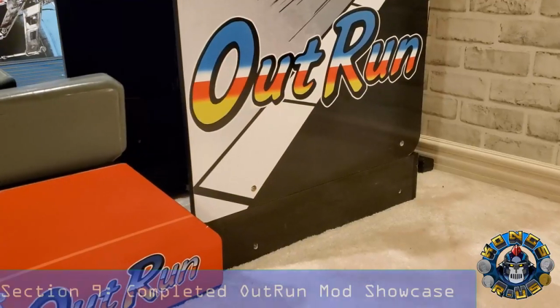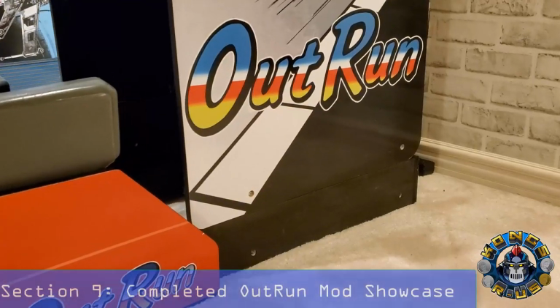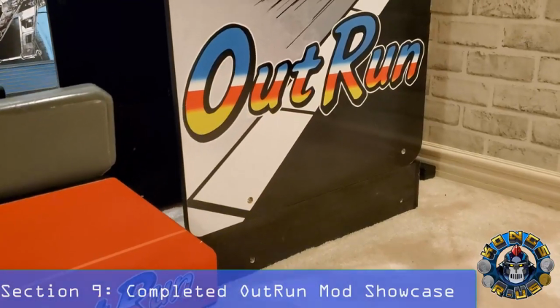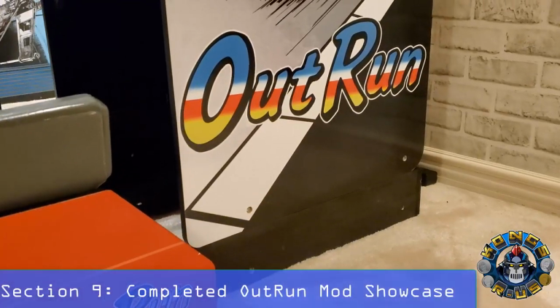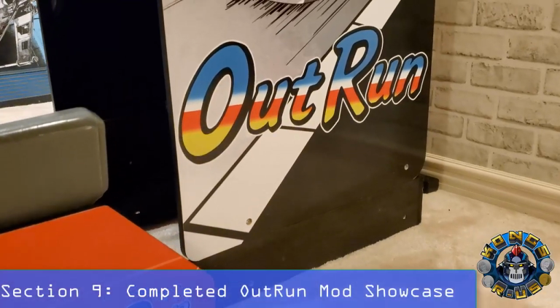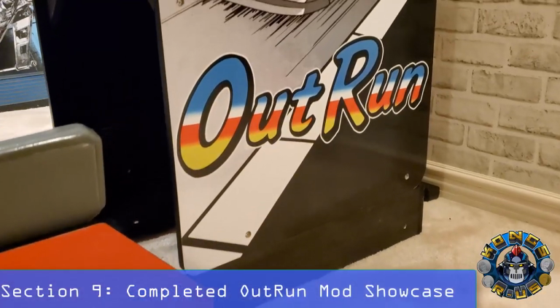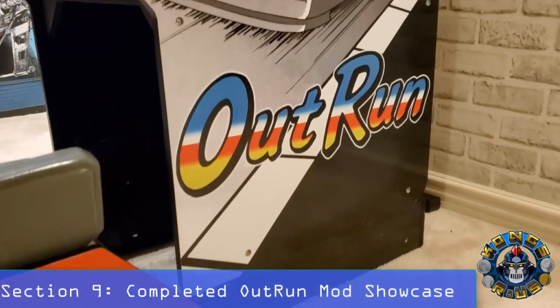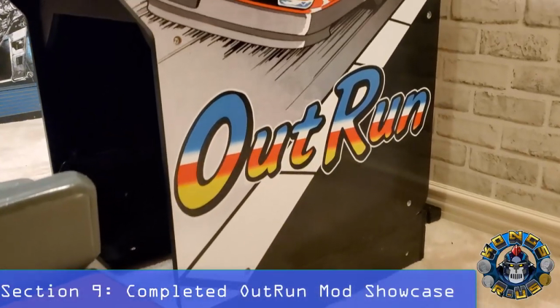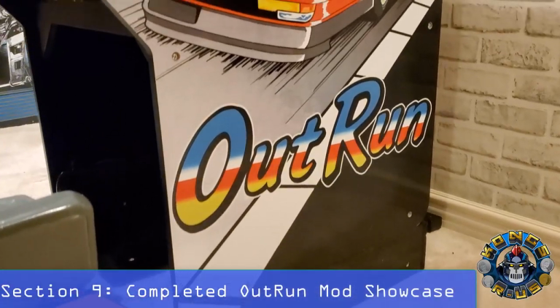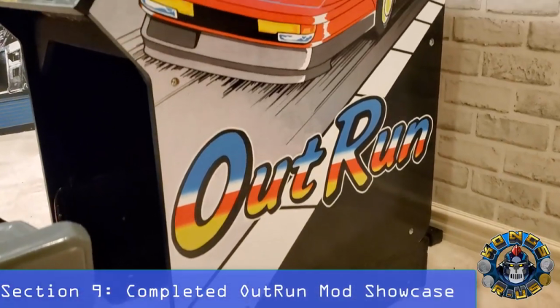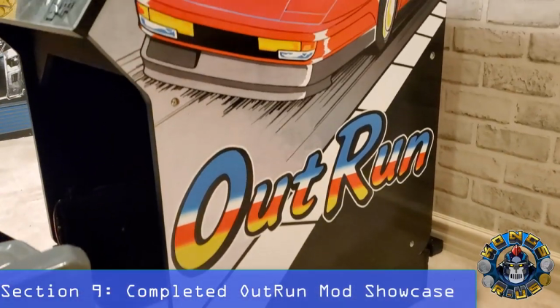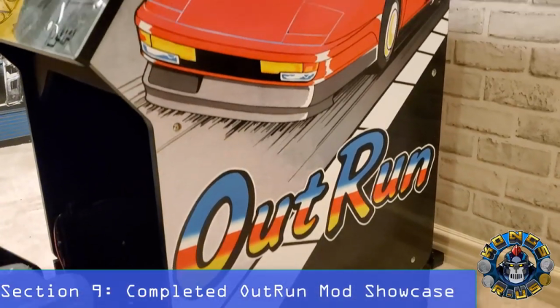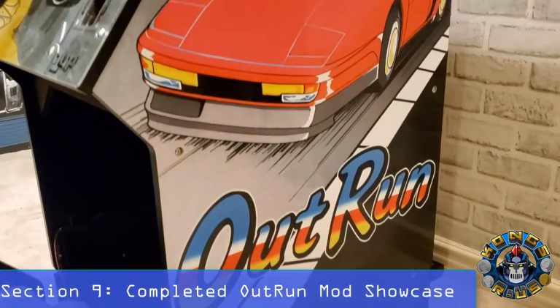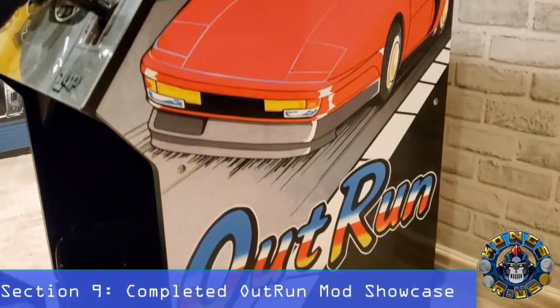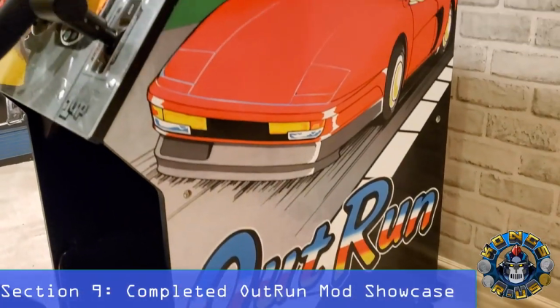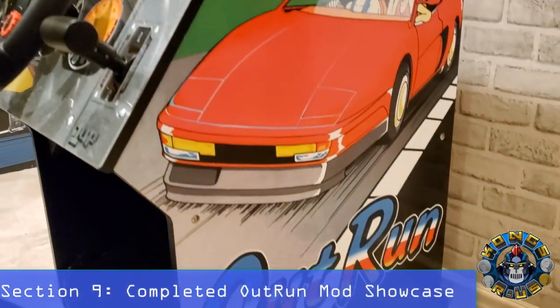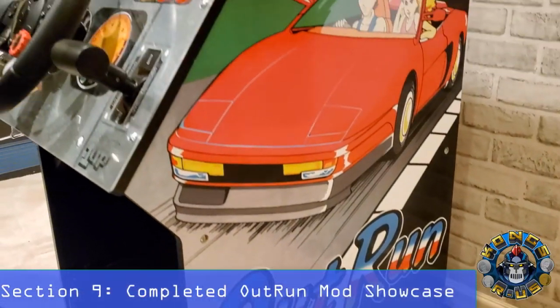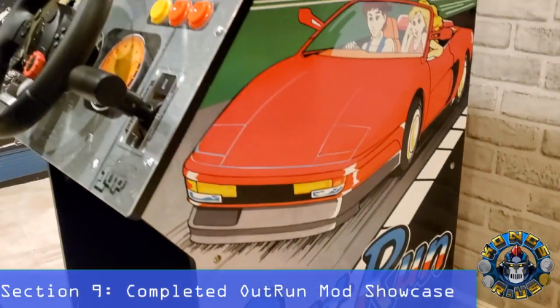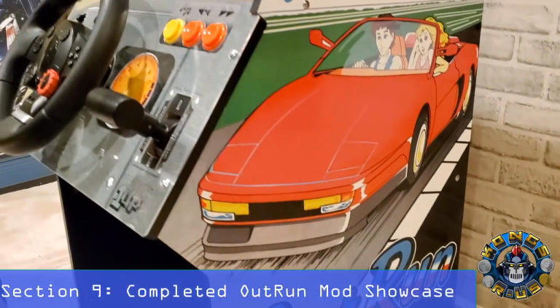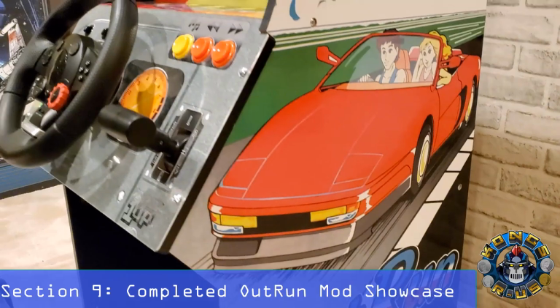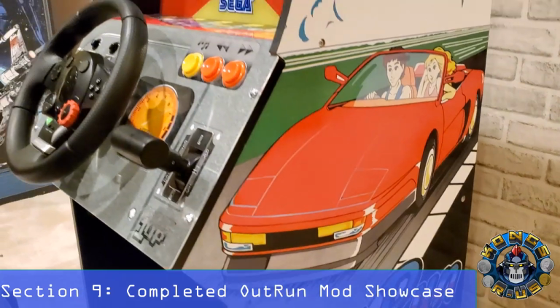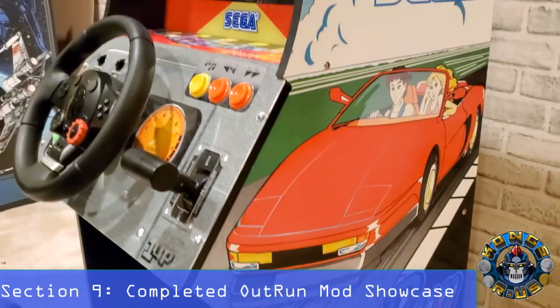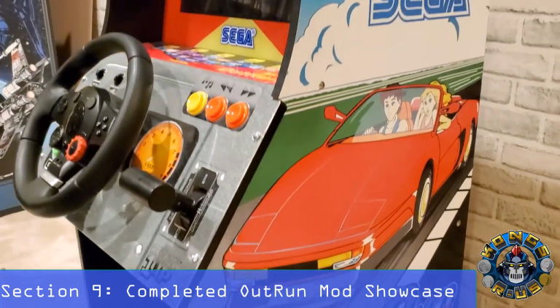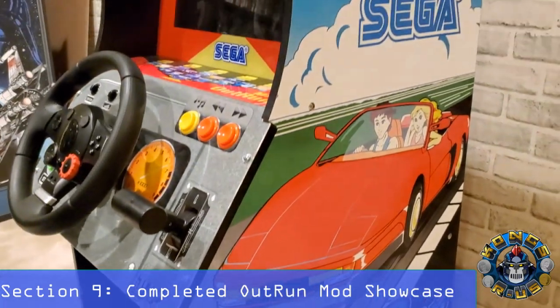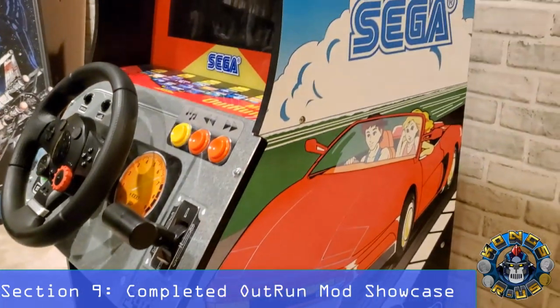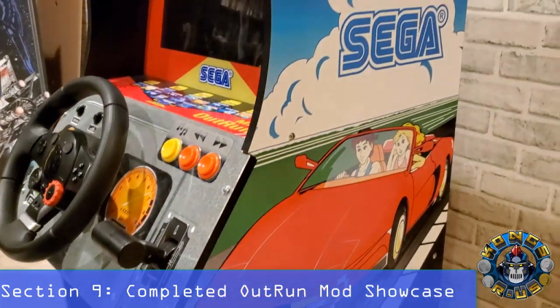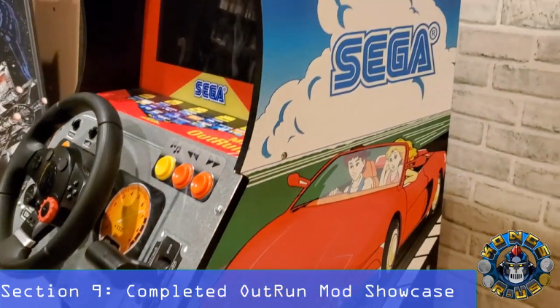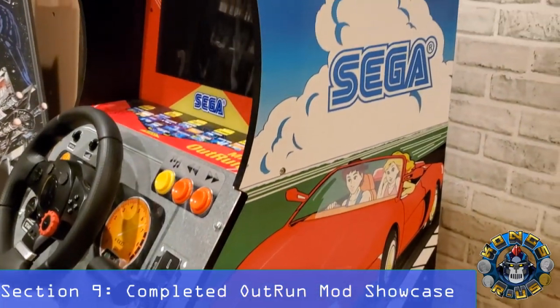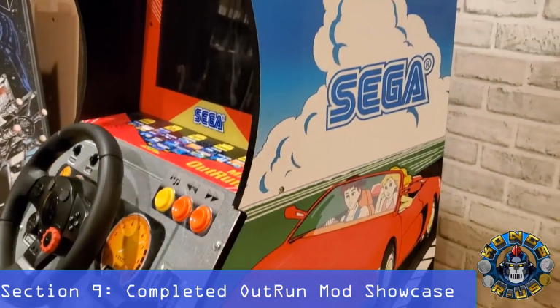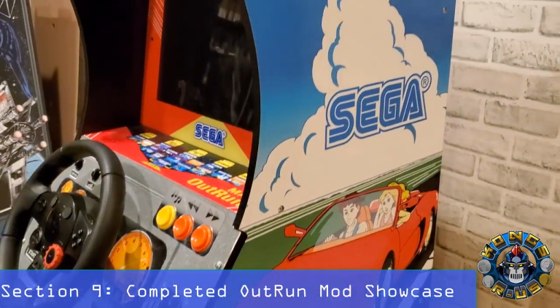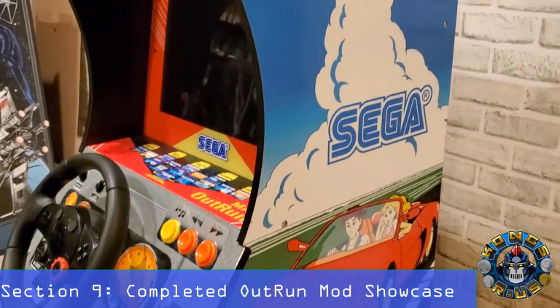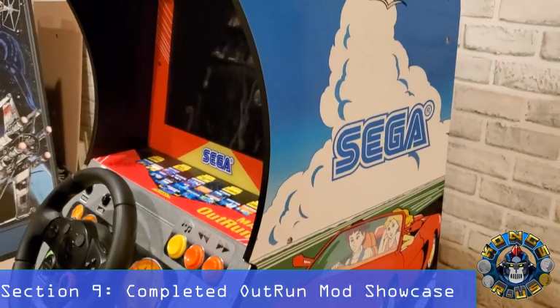I've been talking a lot, but now it's finally time to check out the final completed Out Run mod showcase. Enjoy, guys!